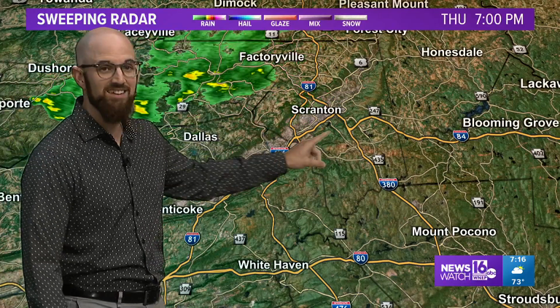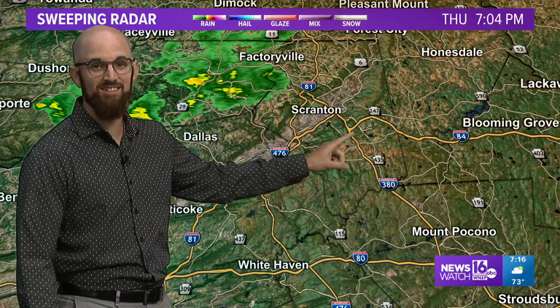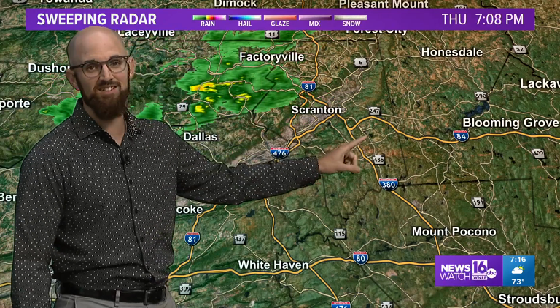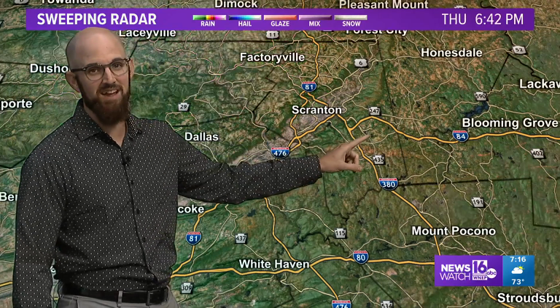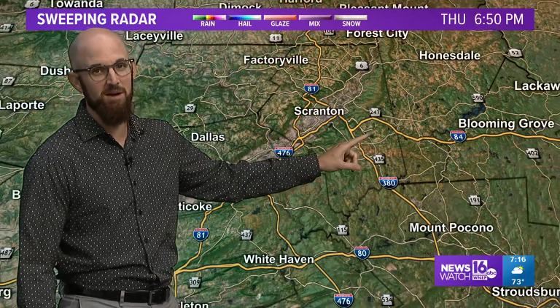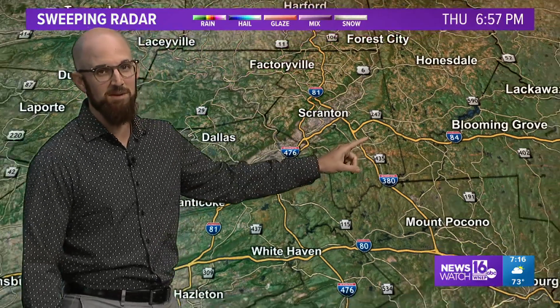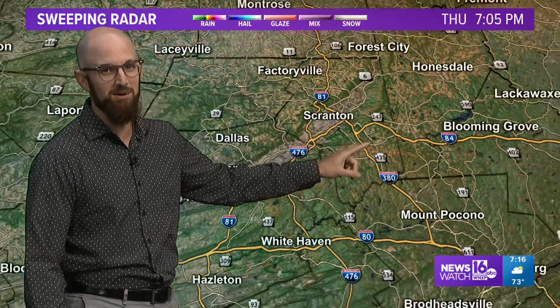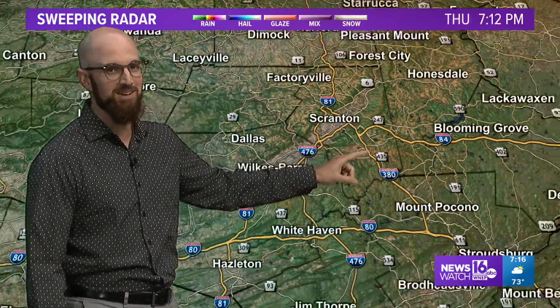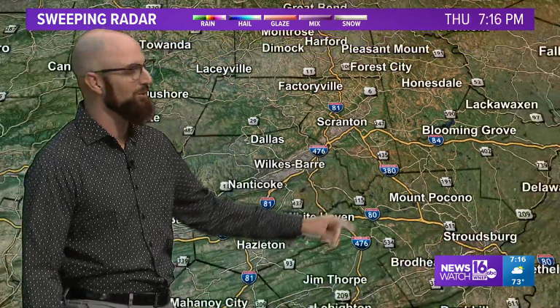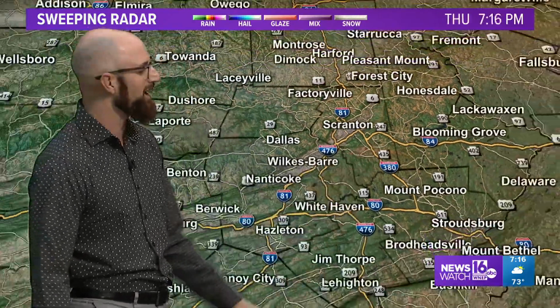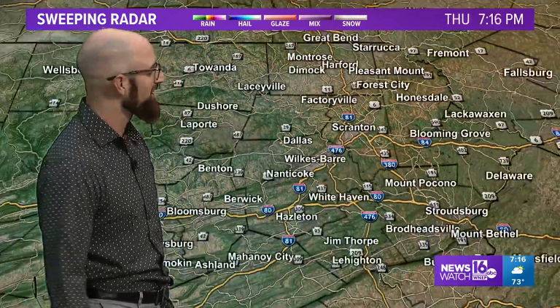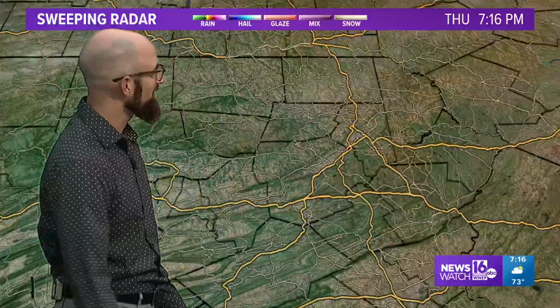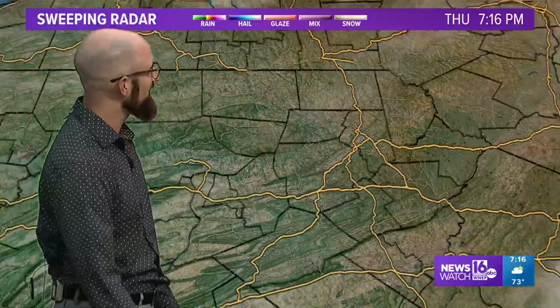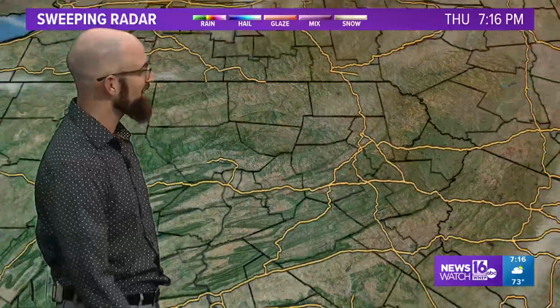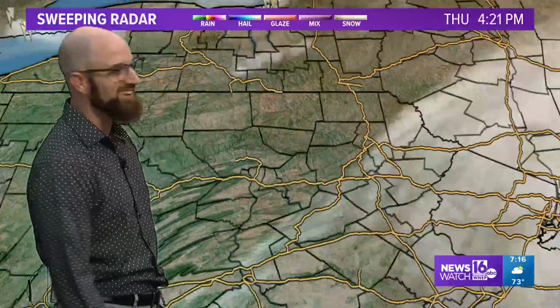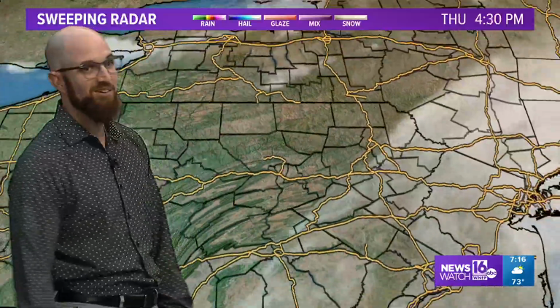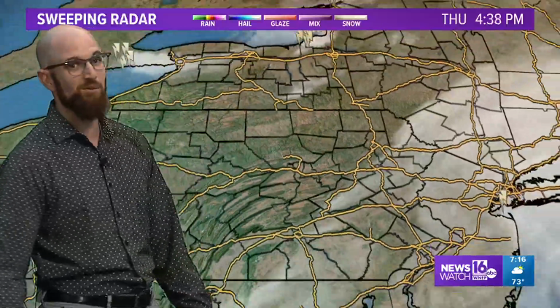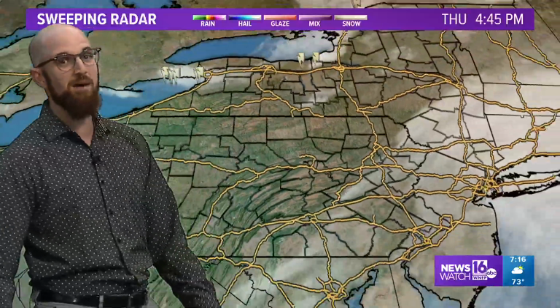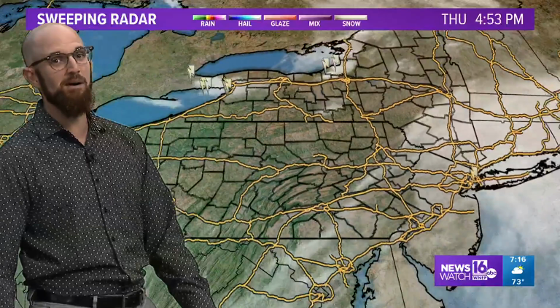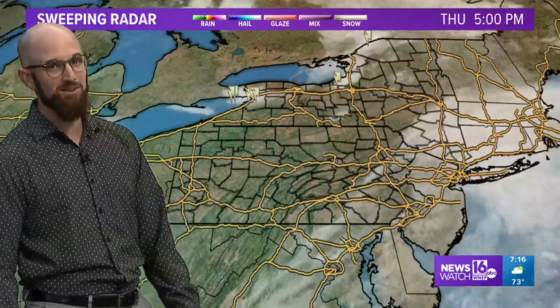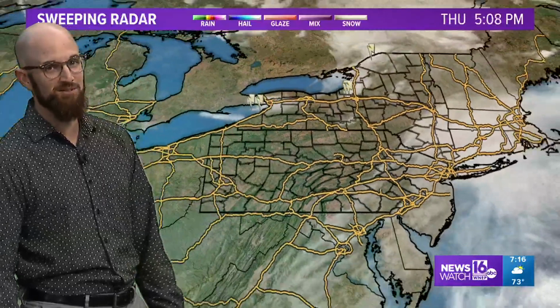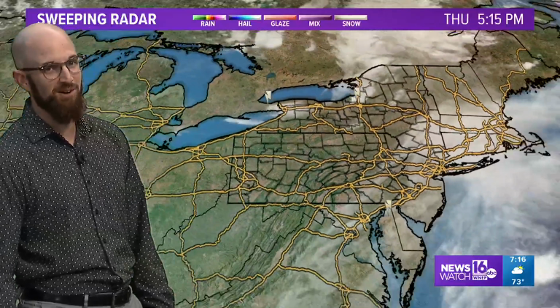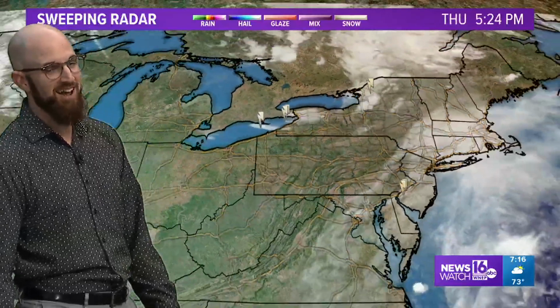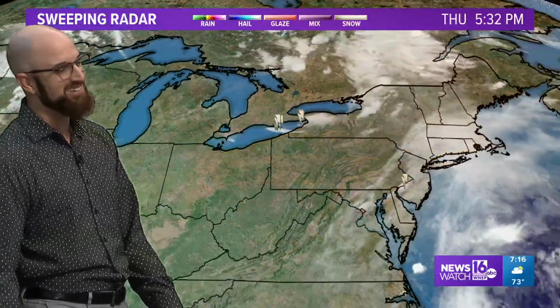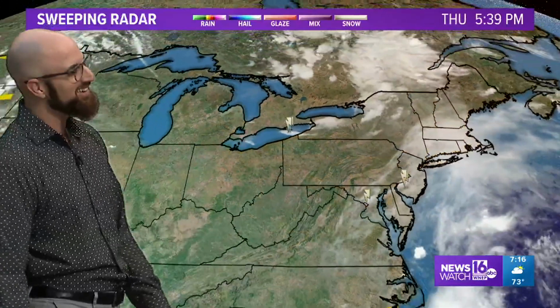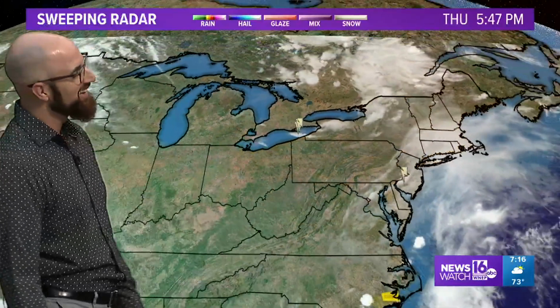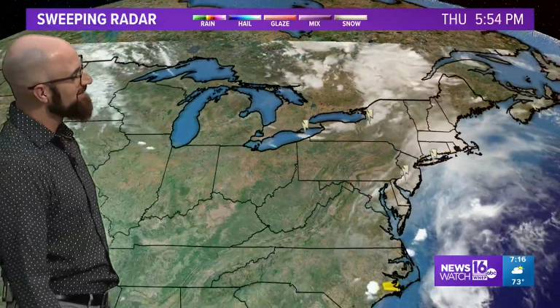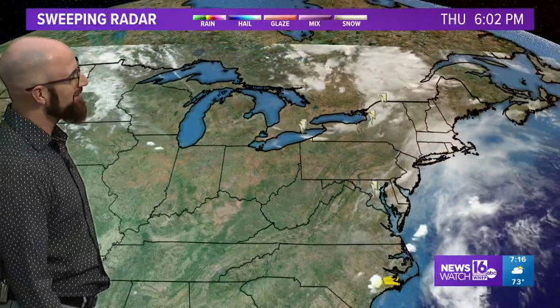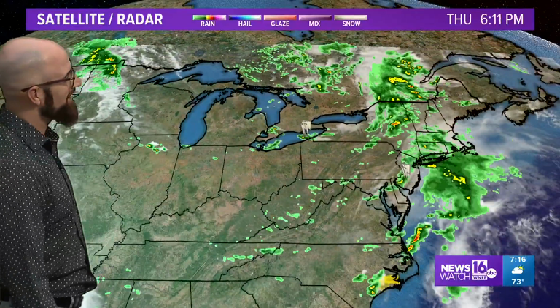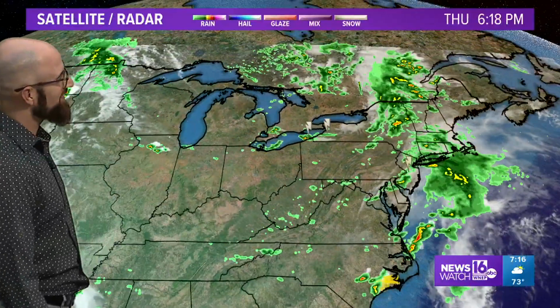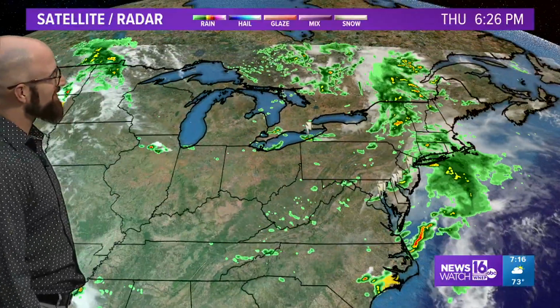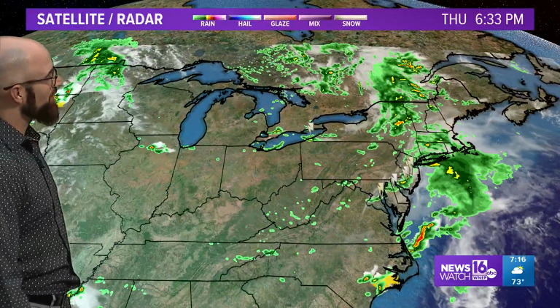But again, for our backyard, it looks like I might be about to get wet here. Let's see if I can wrap up this forecast before getting soaked.